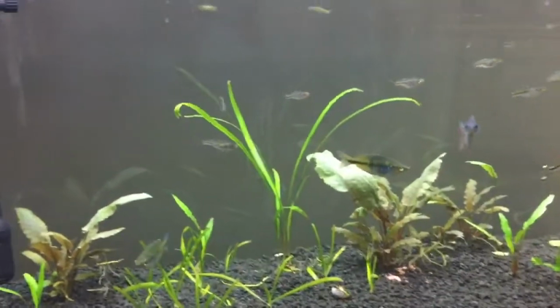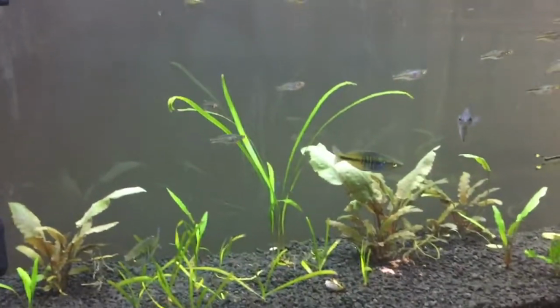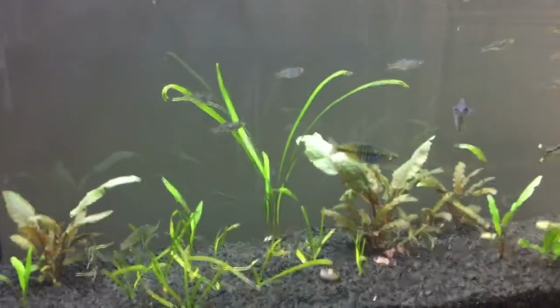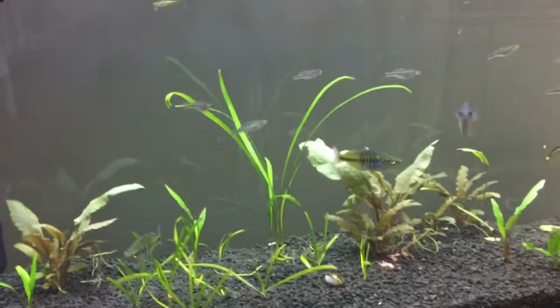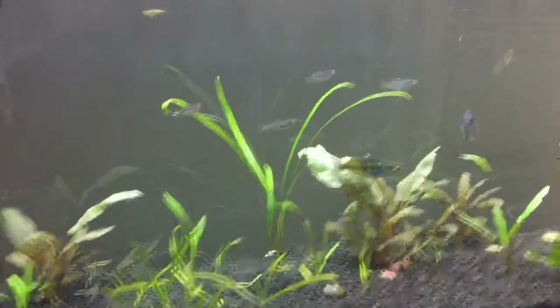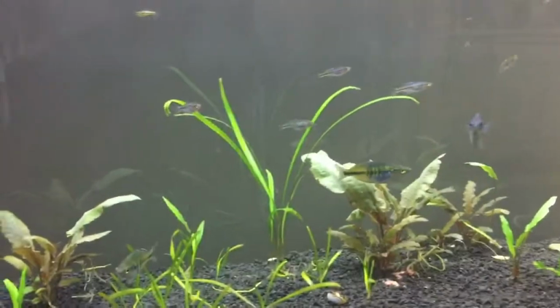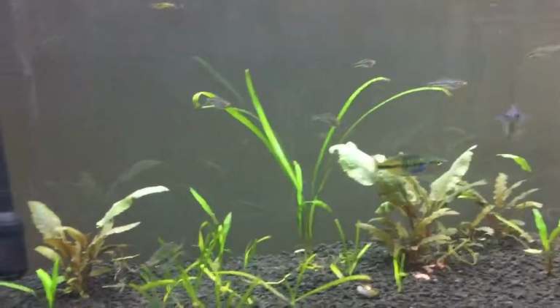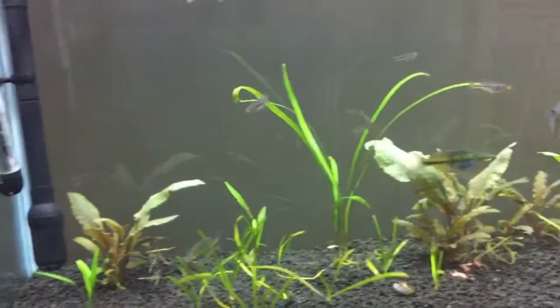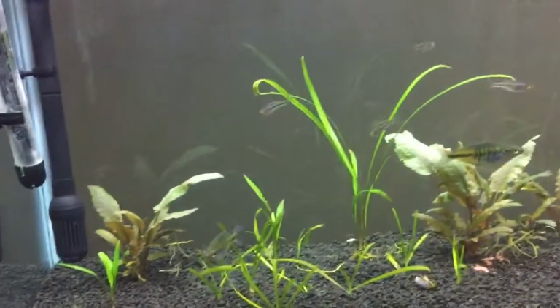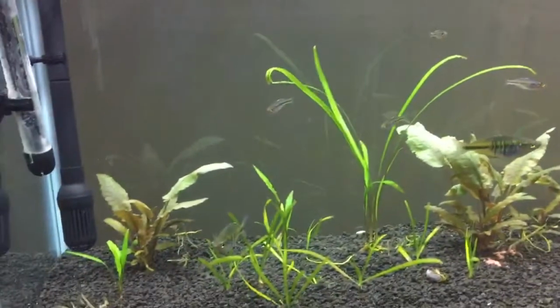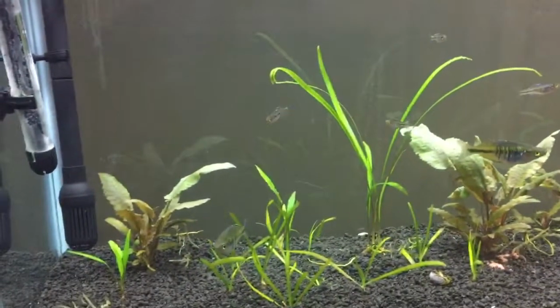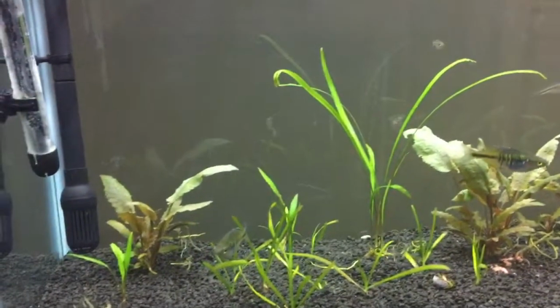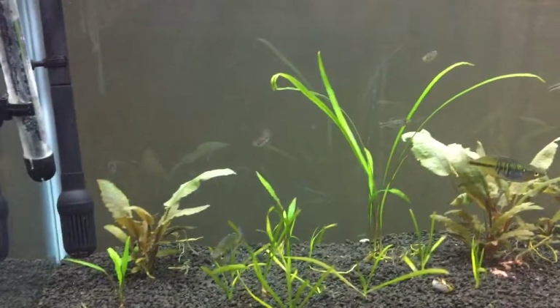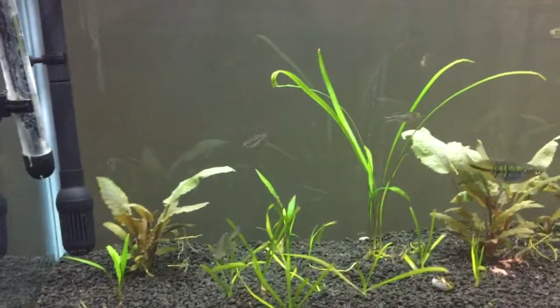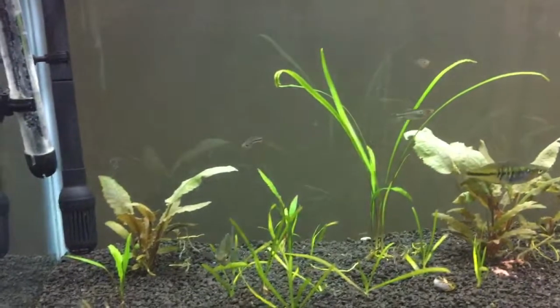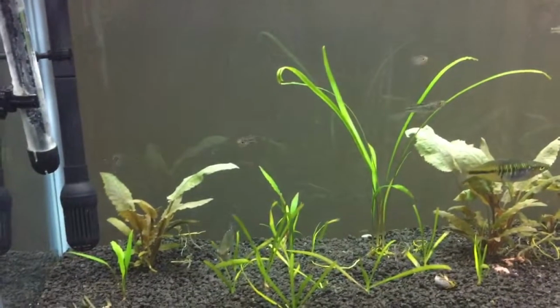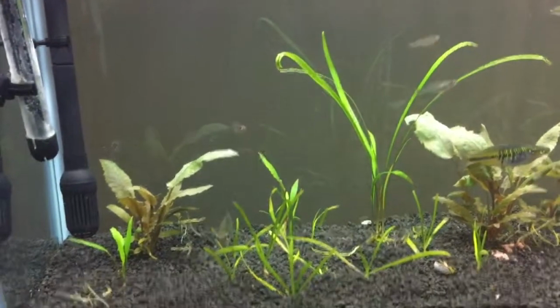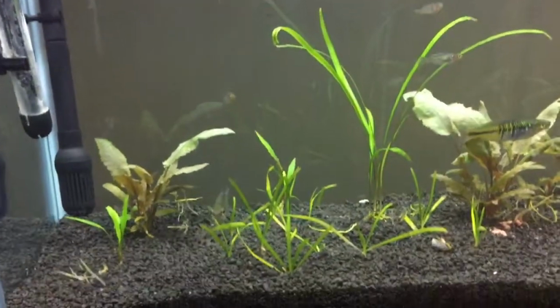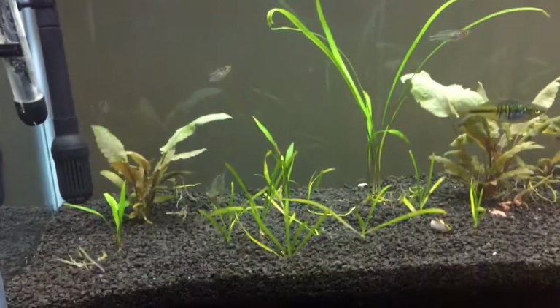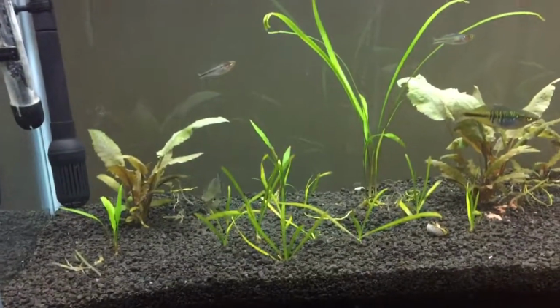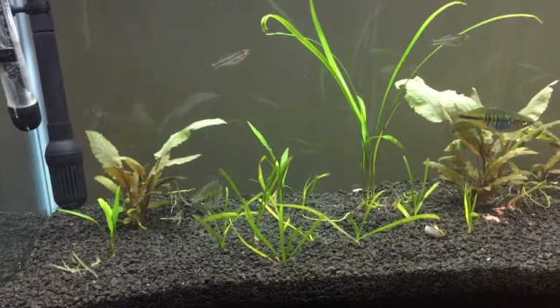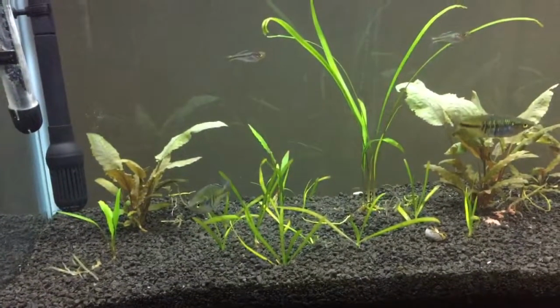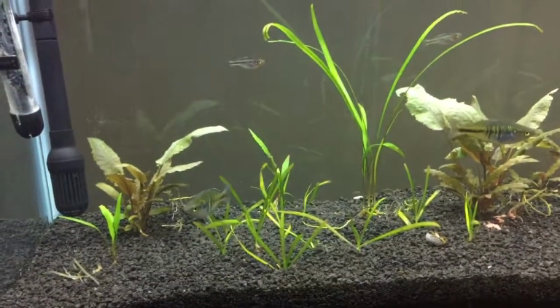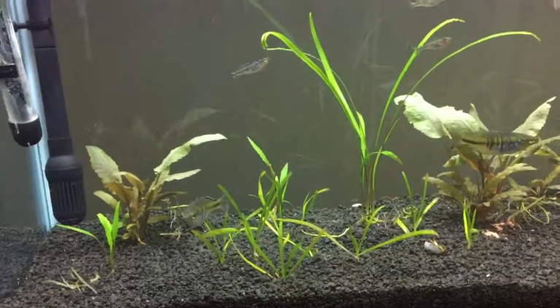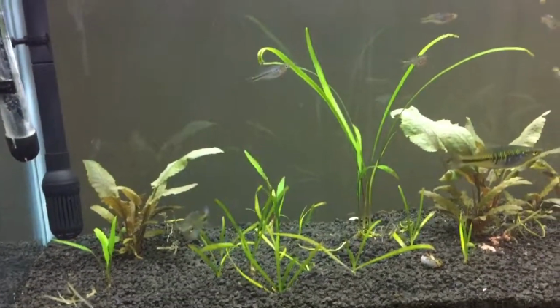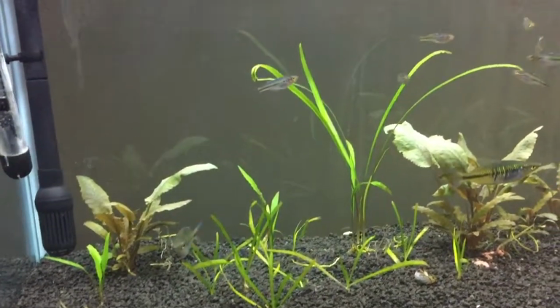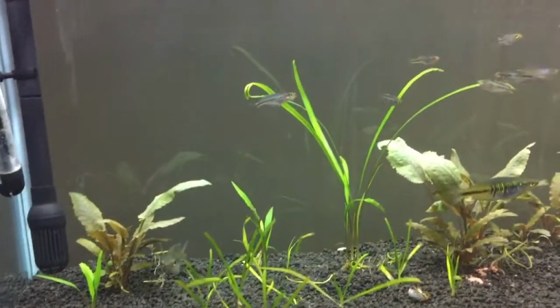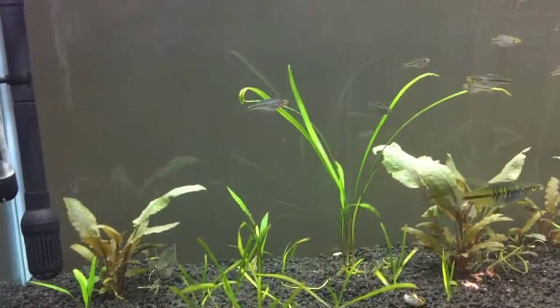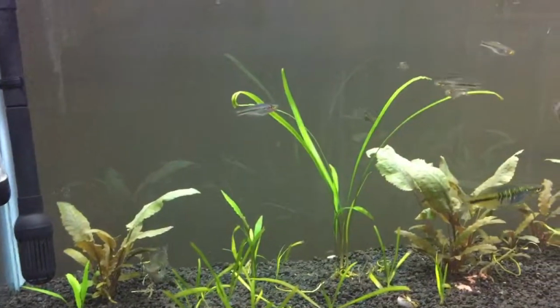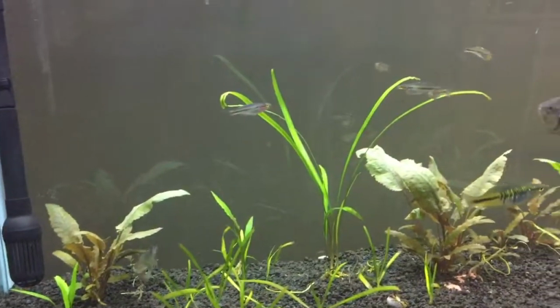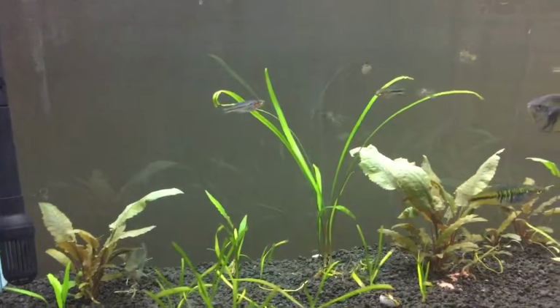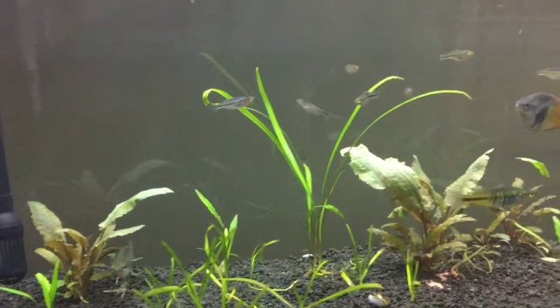How's it going everybody? I thought I'd just give a quick review of my 55 here to show you what I got rolling in my living room.